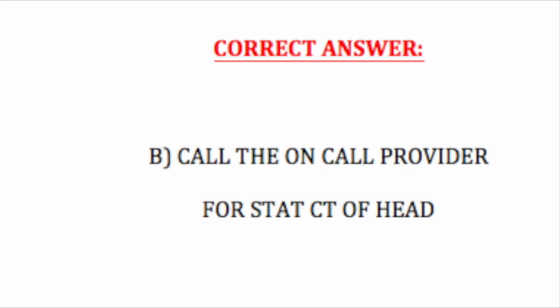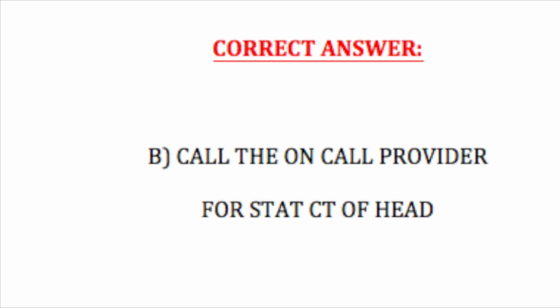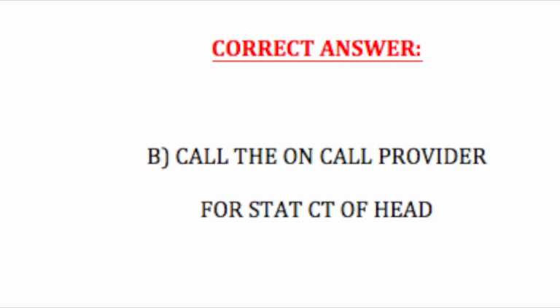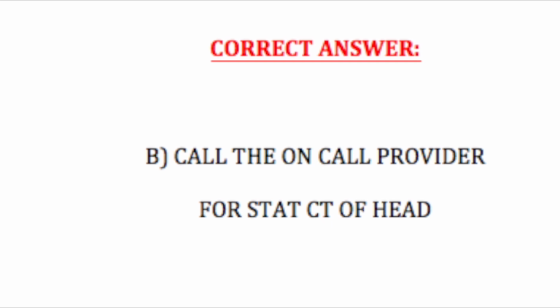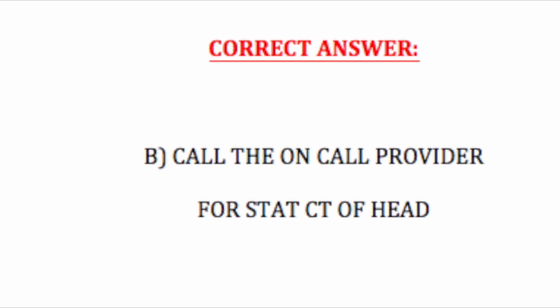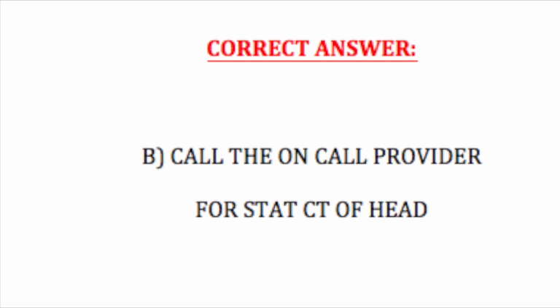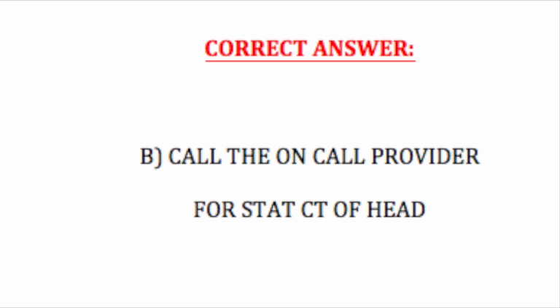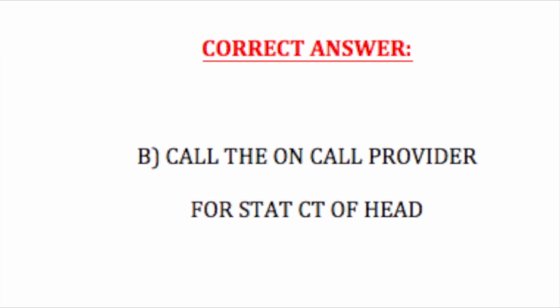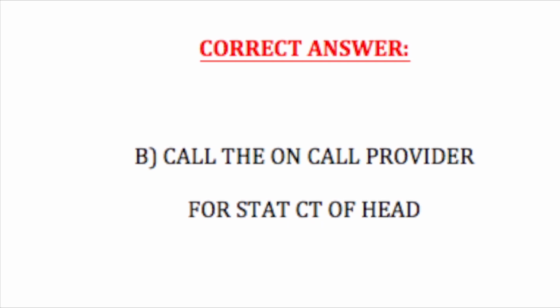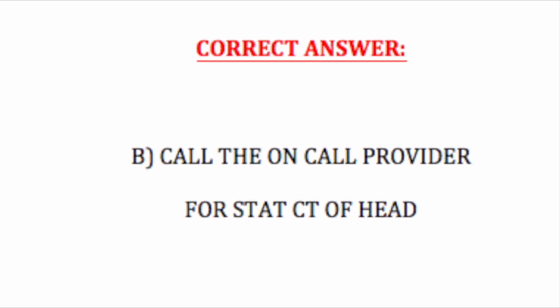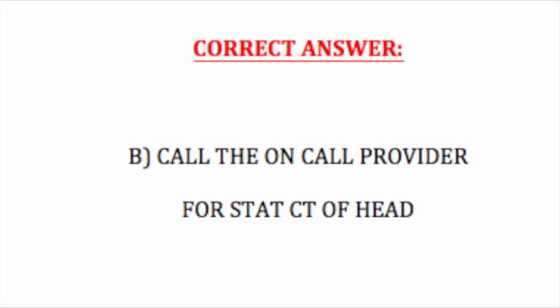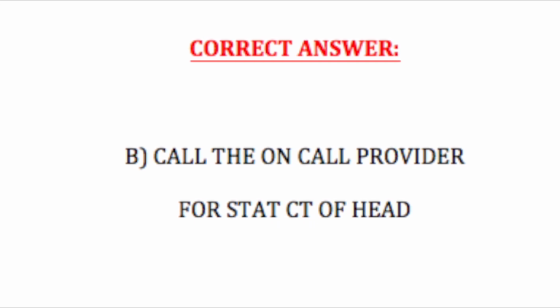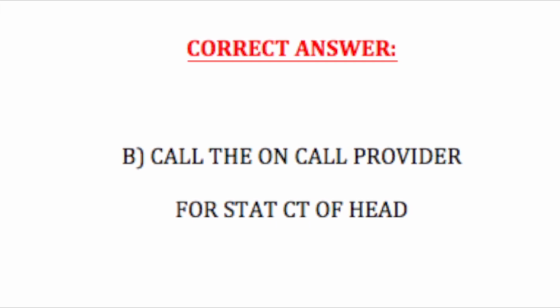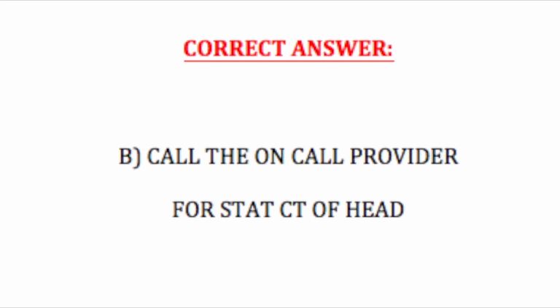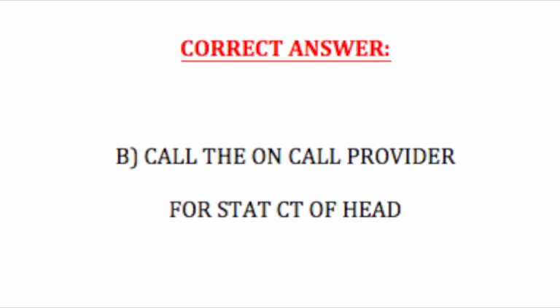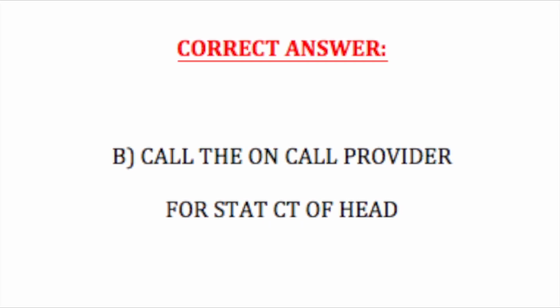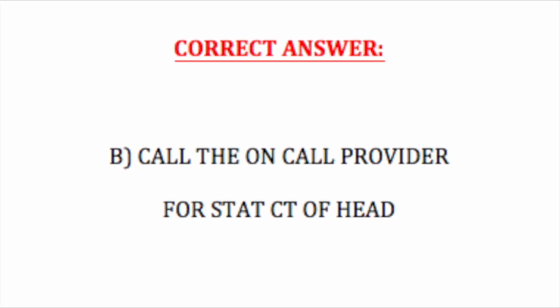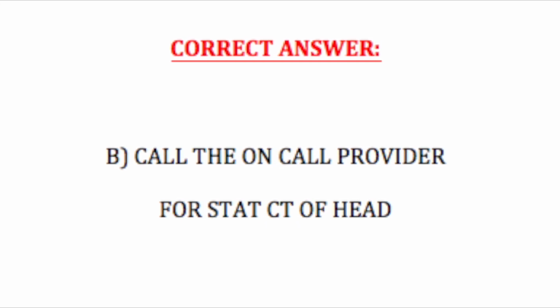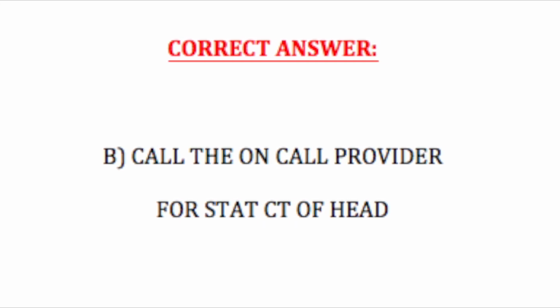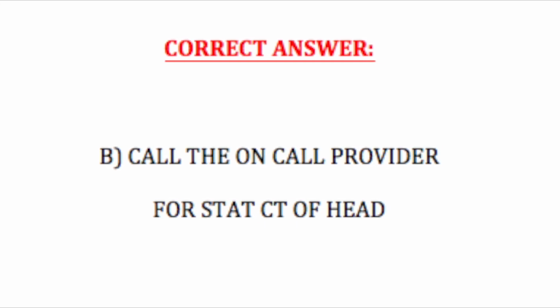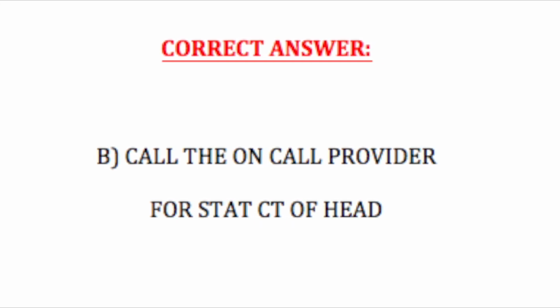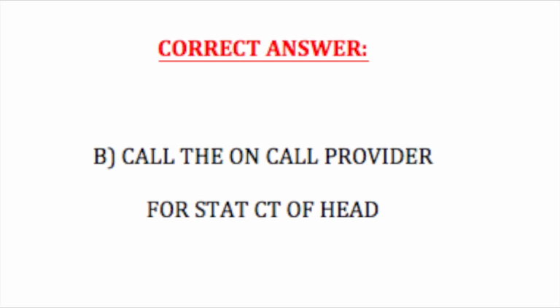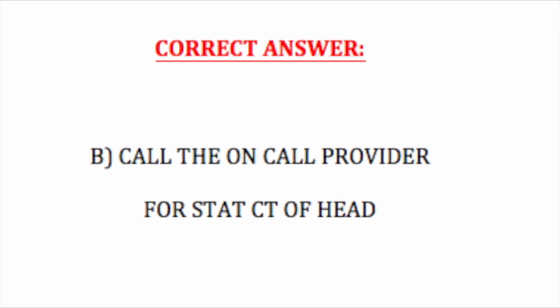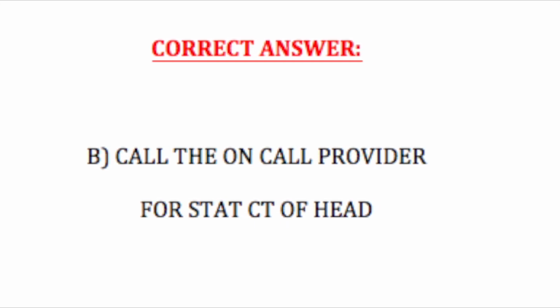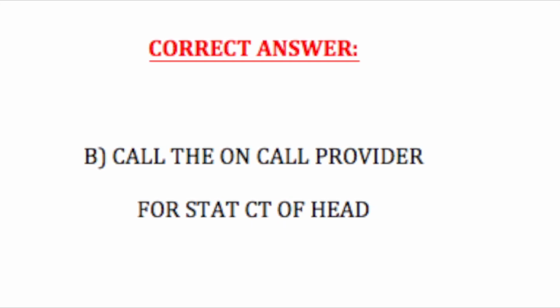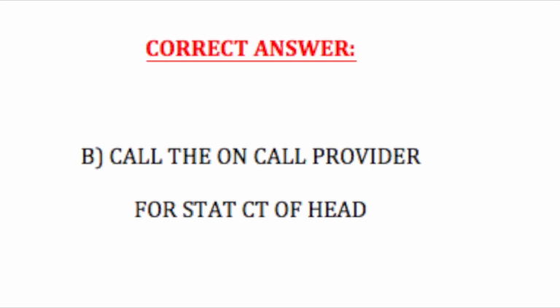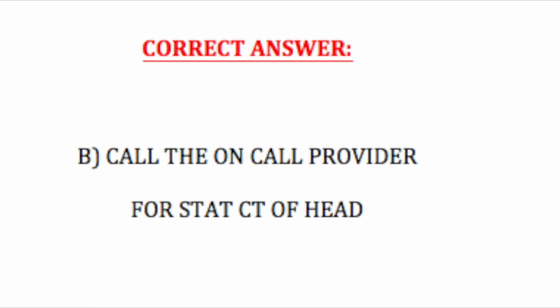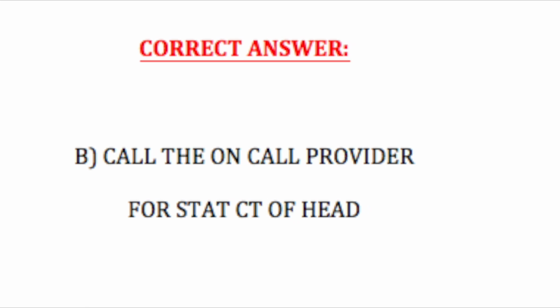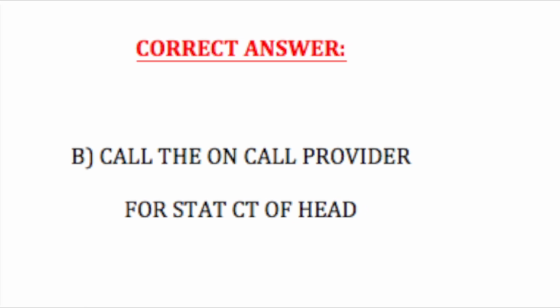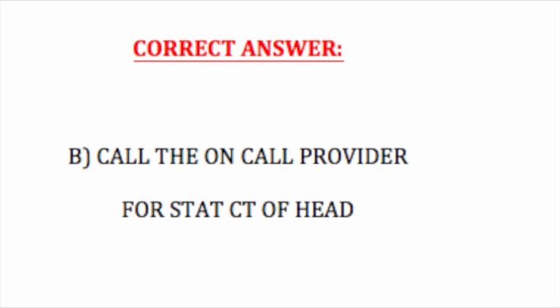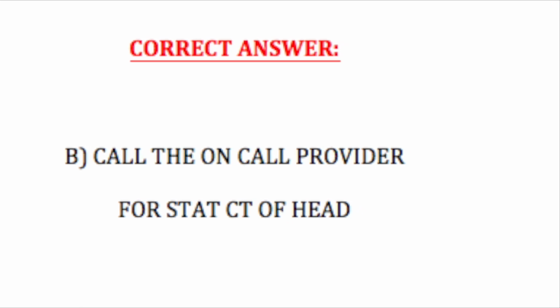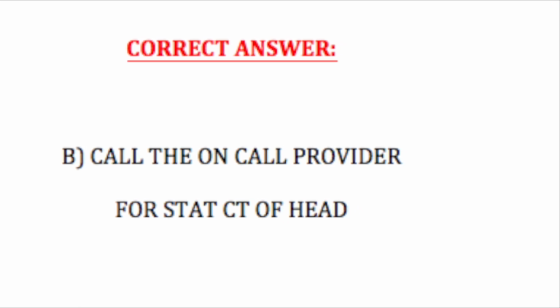If you answered B — call the on-call provider for a STAT CT of the head — you are correct.